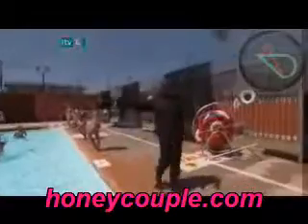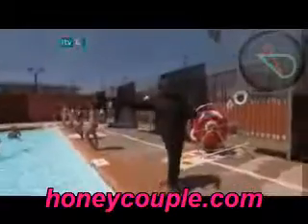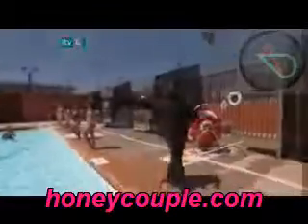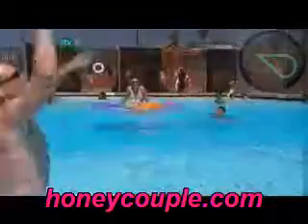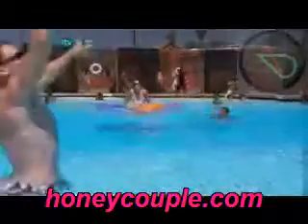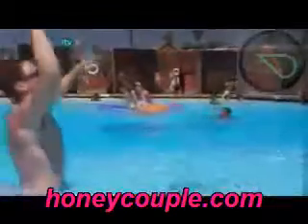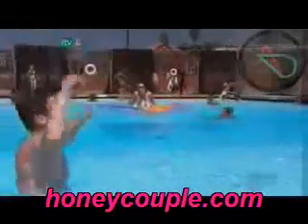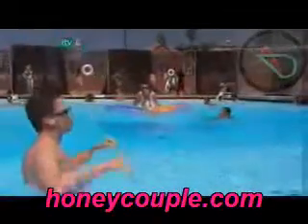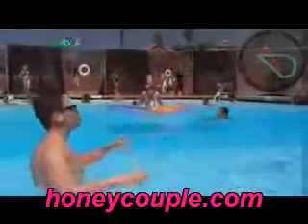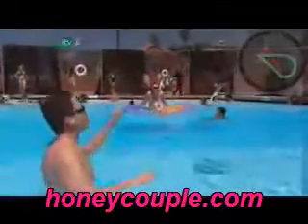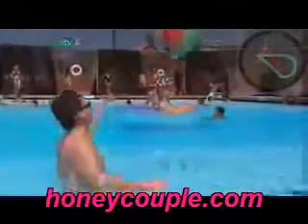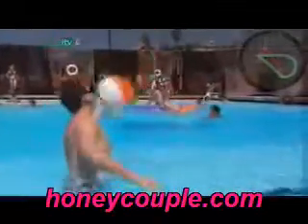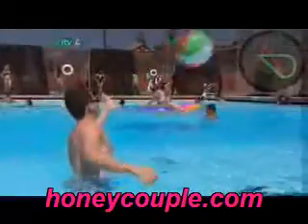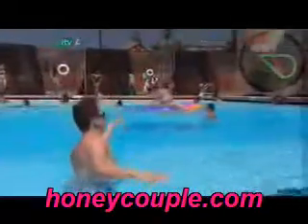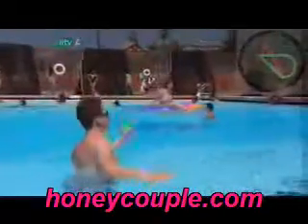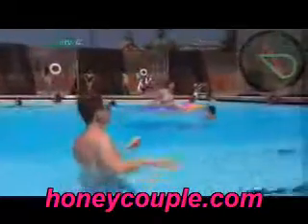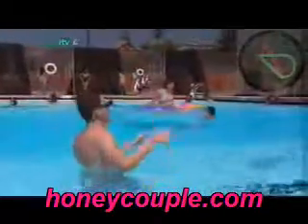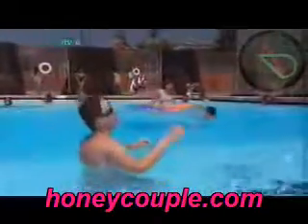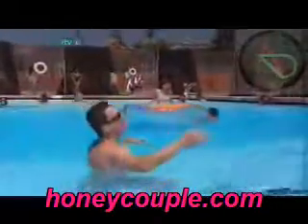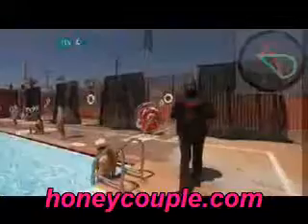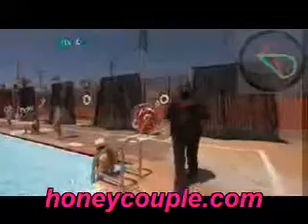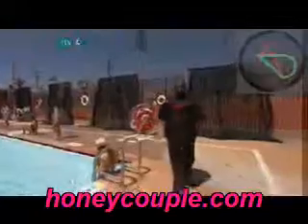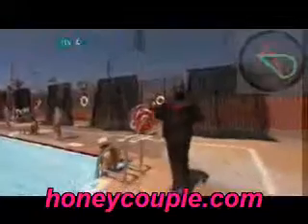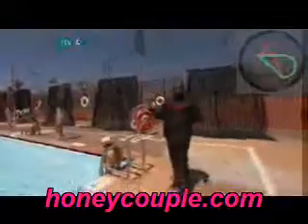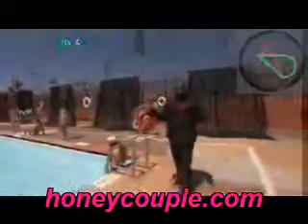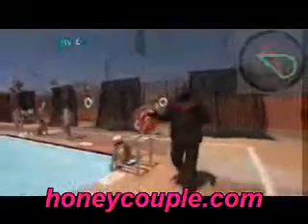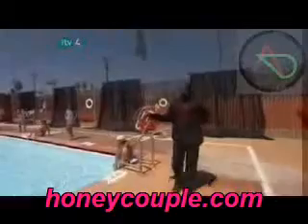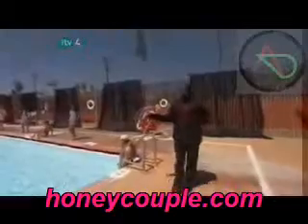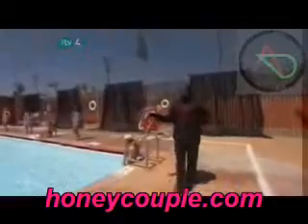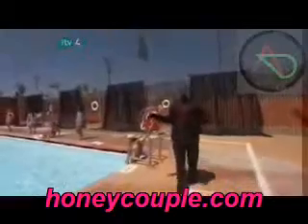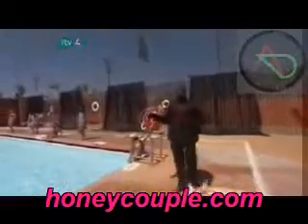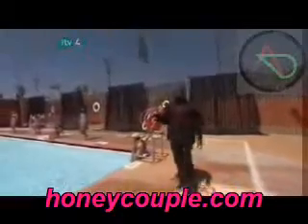He commands us to take a good look at this swimming pool filled, of course, with water and innocent spectators.